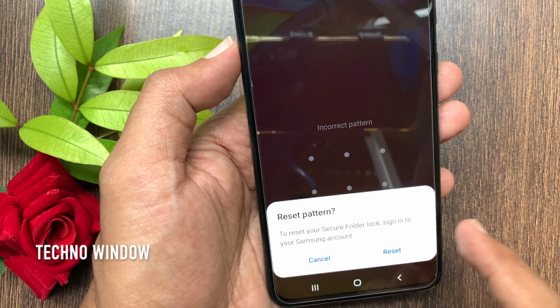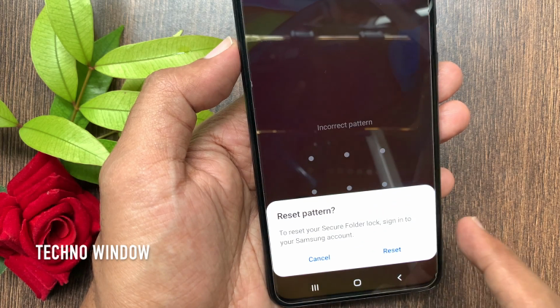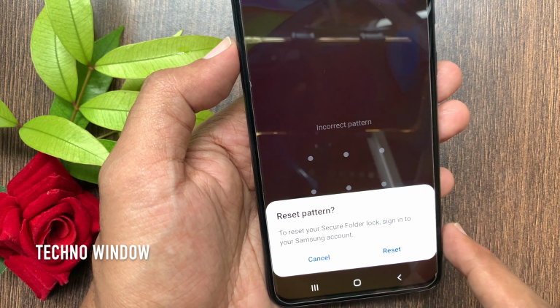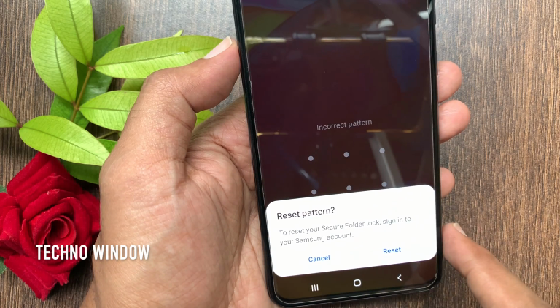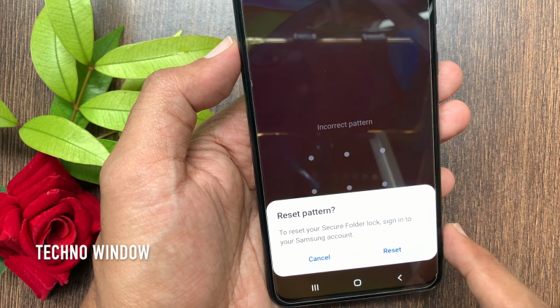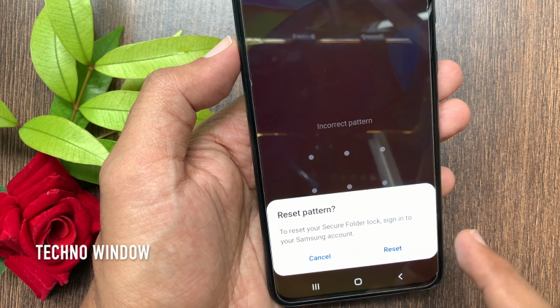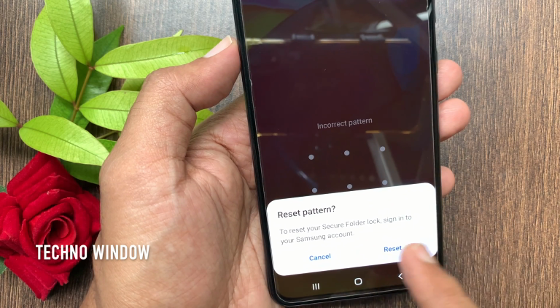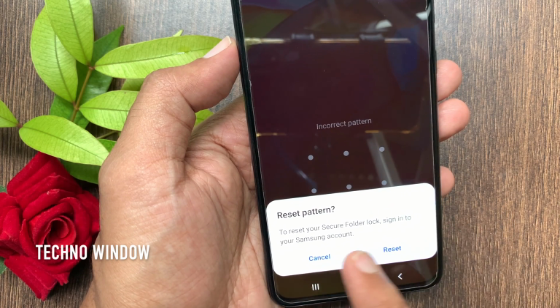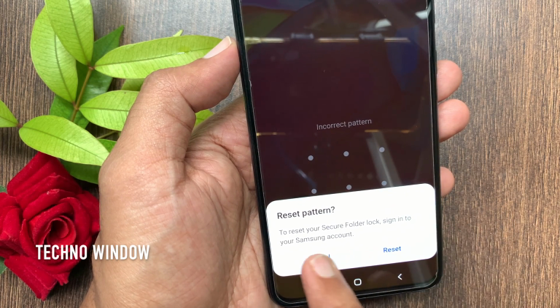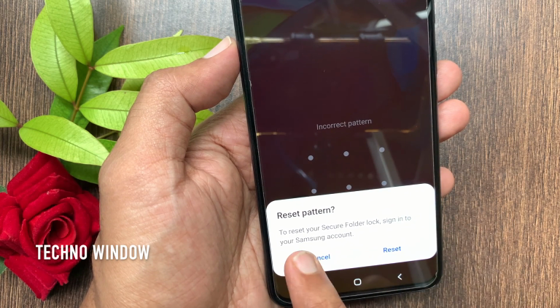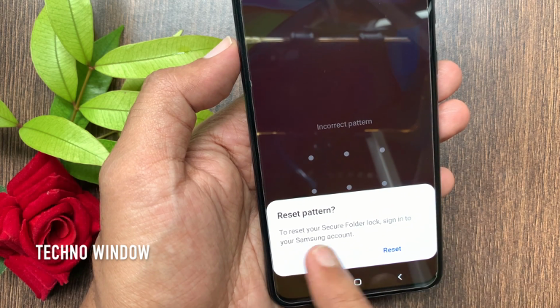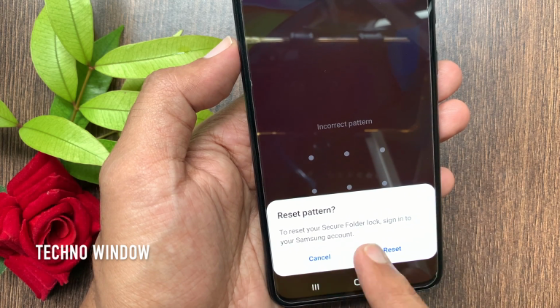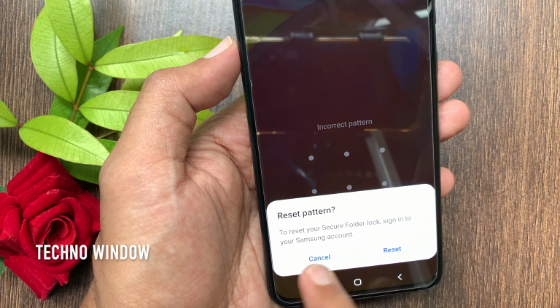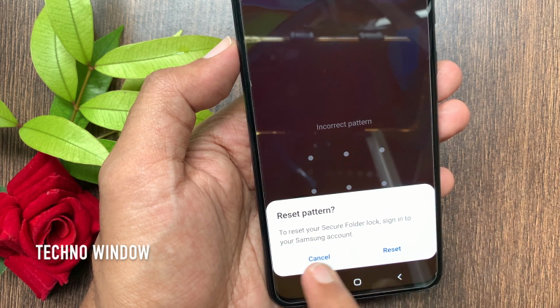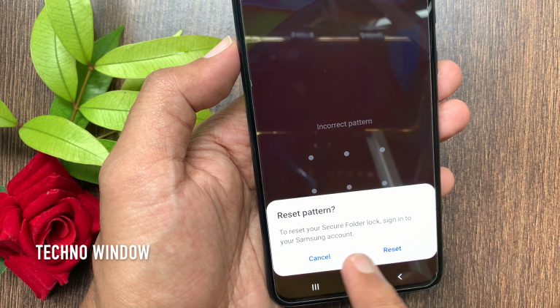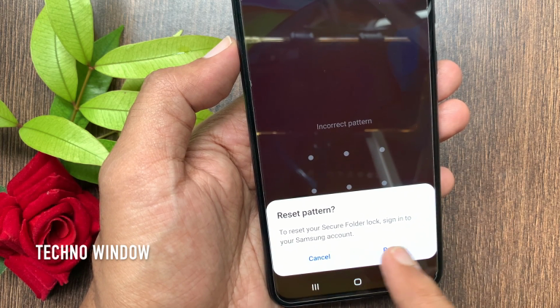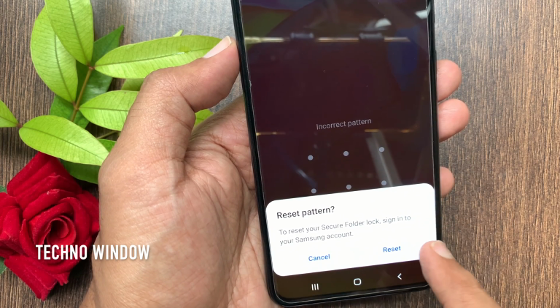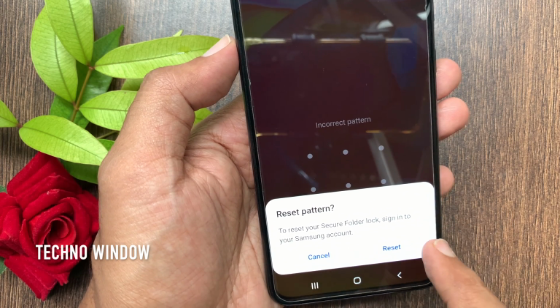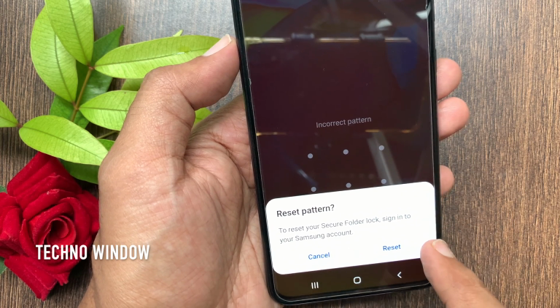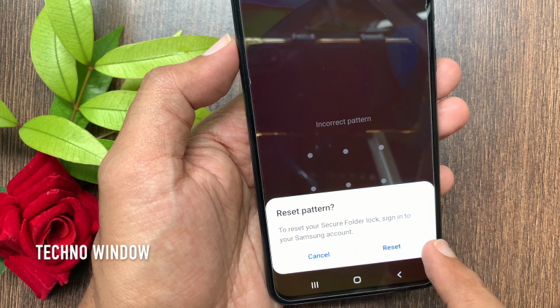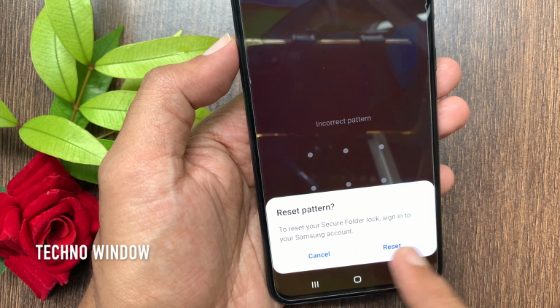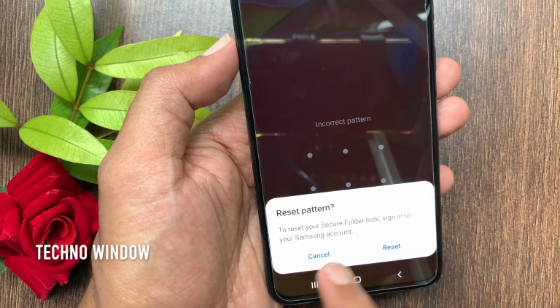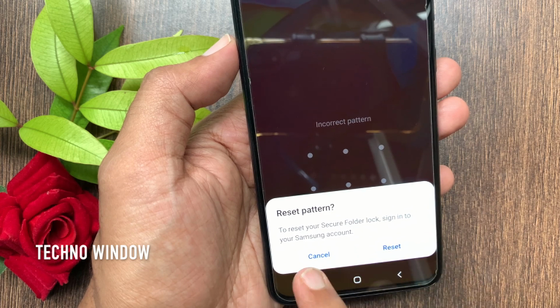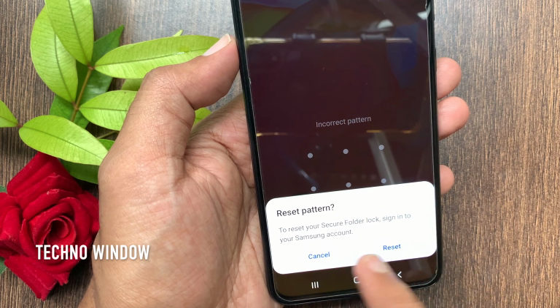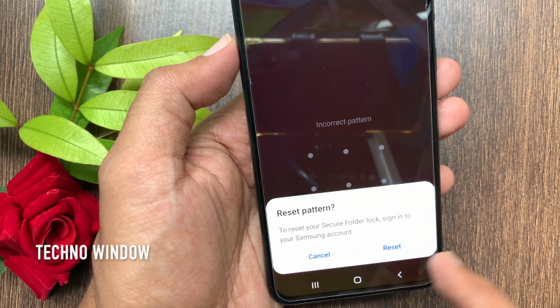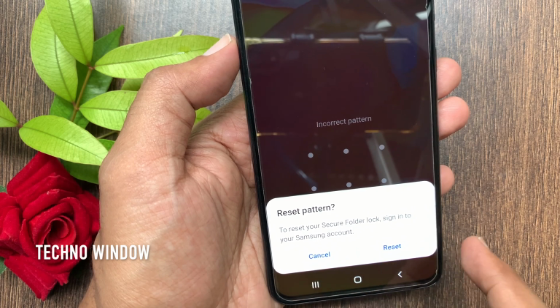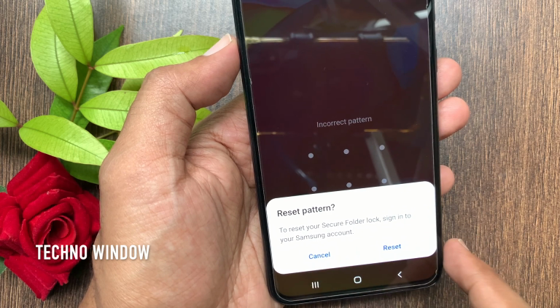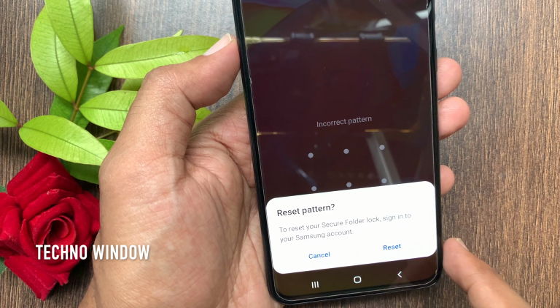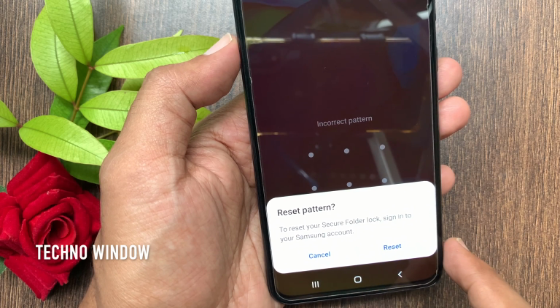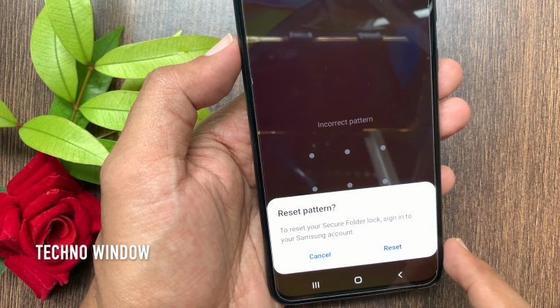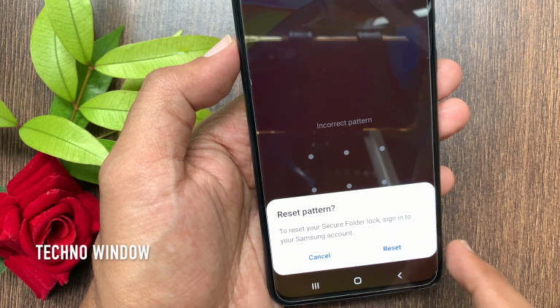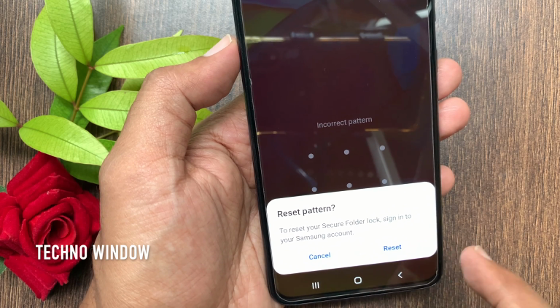To reset your secure folder lock, sign in to your Samsung account and tap Reset.